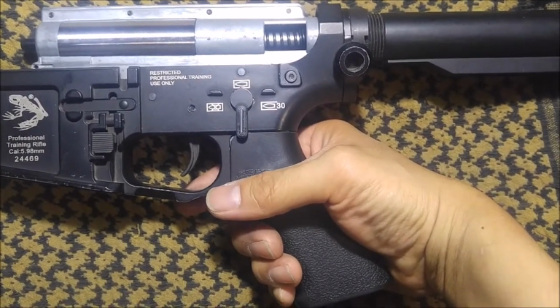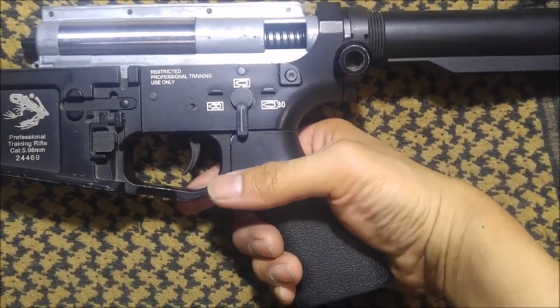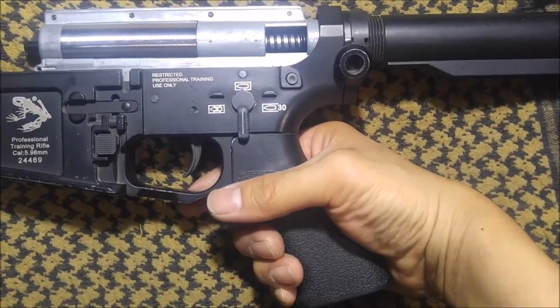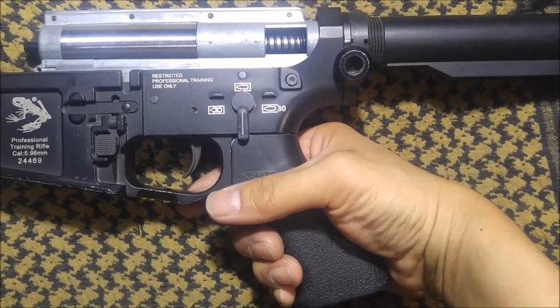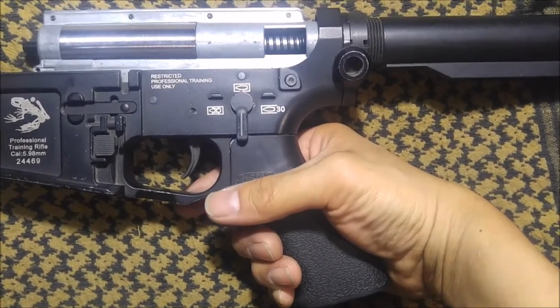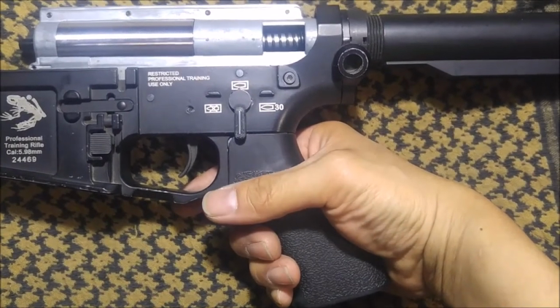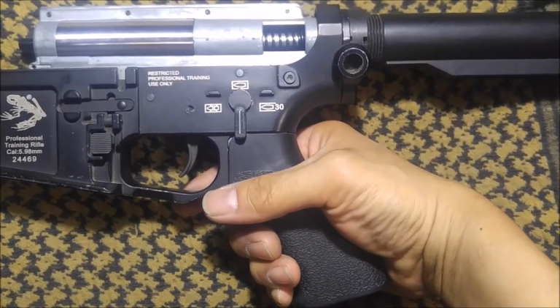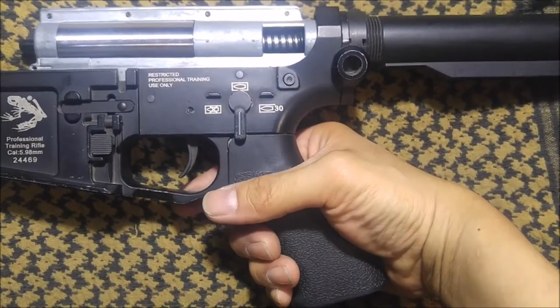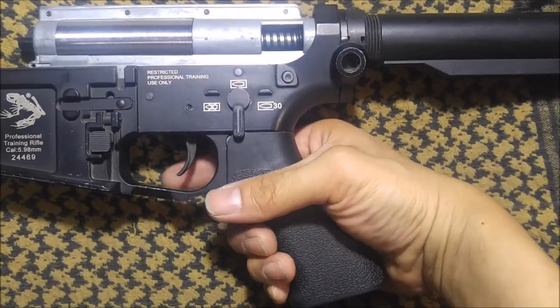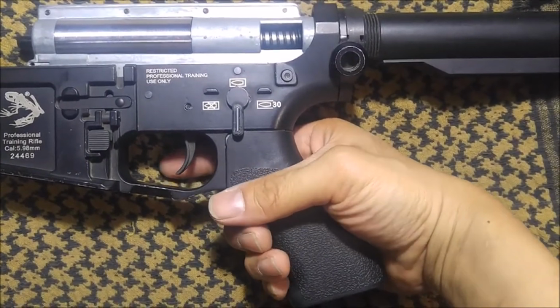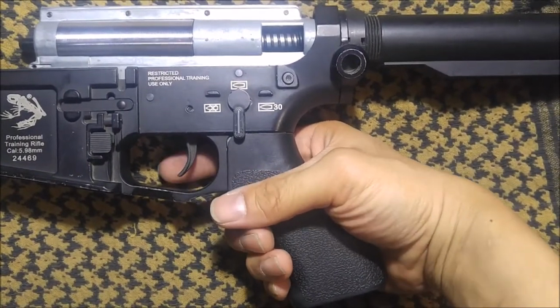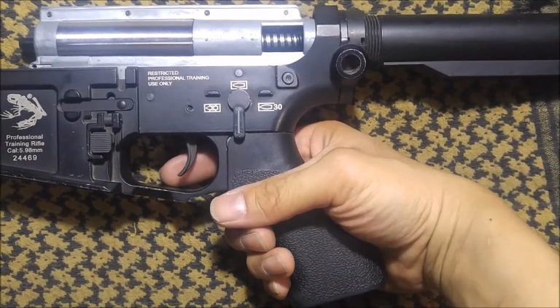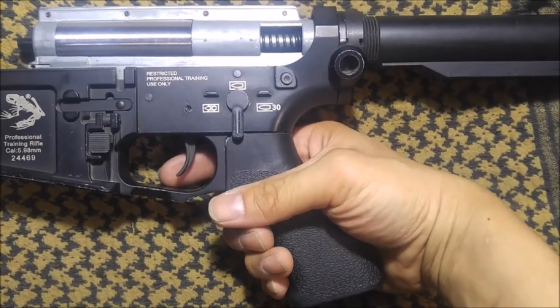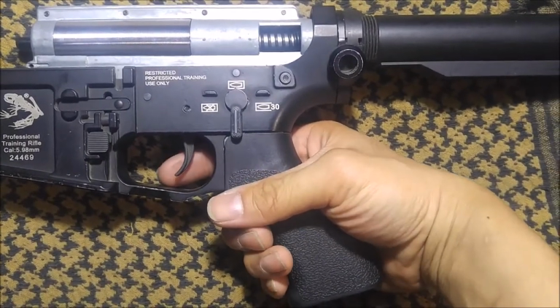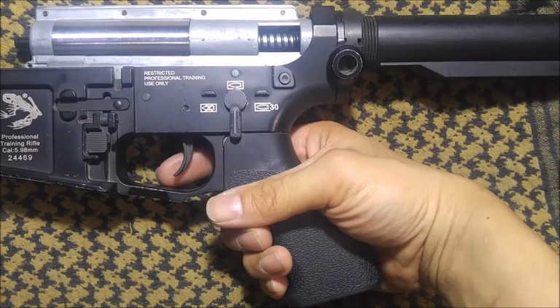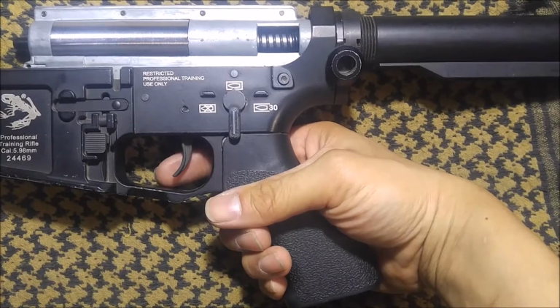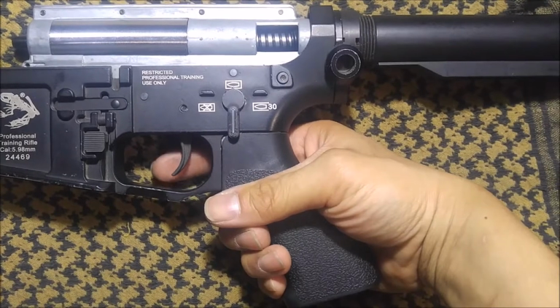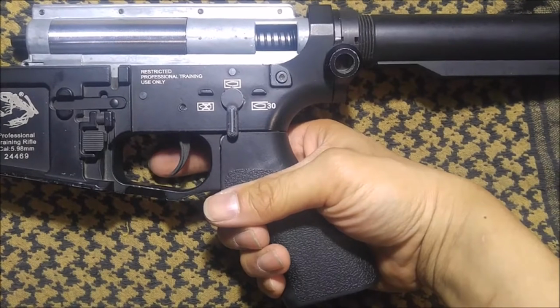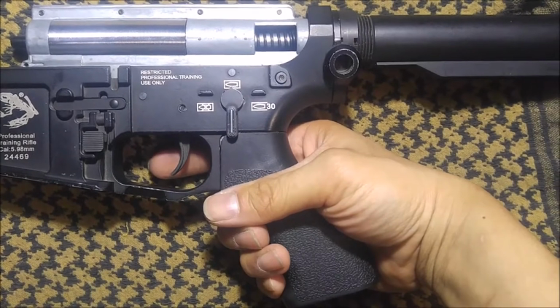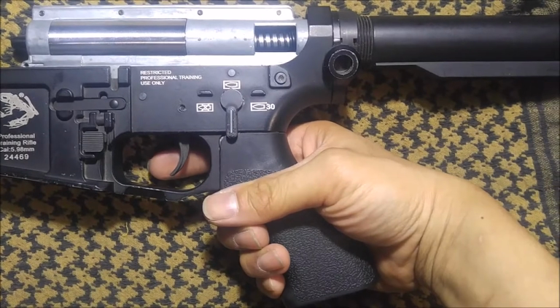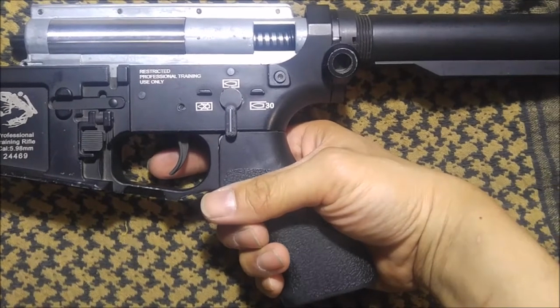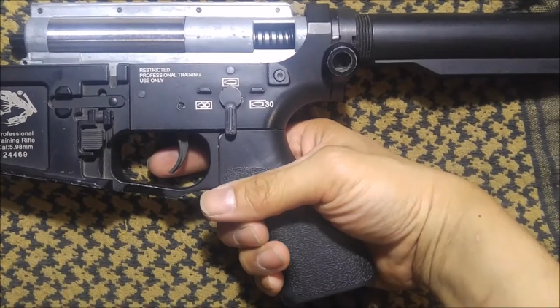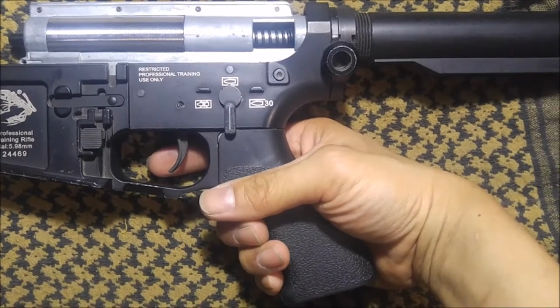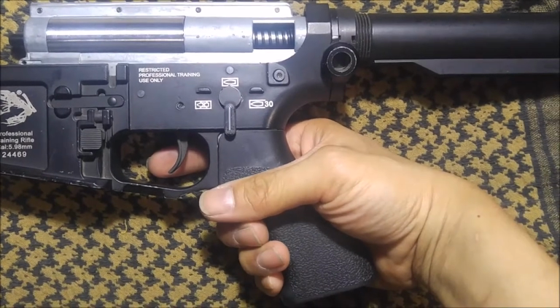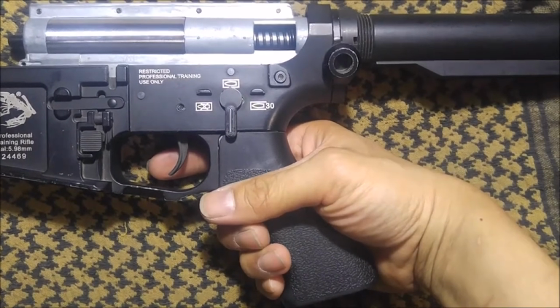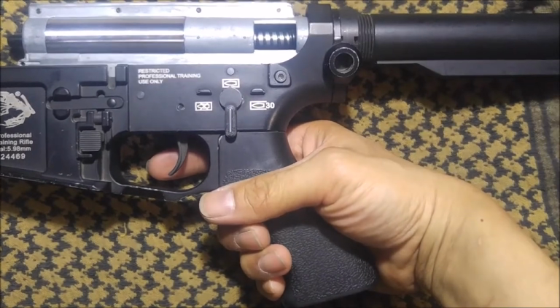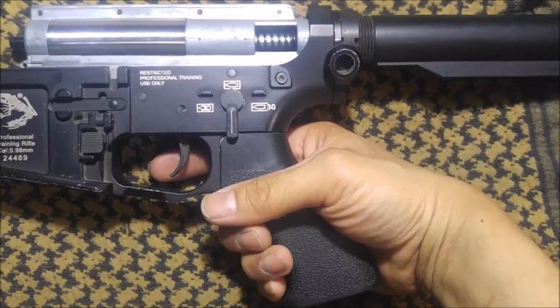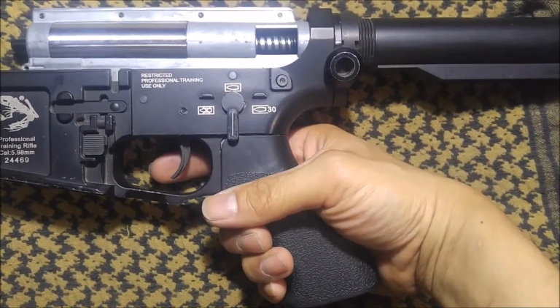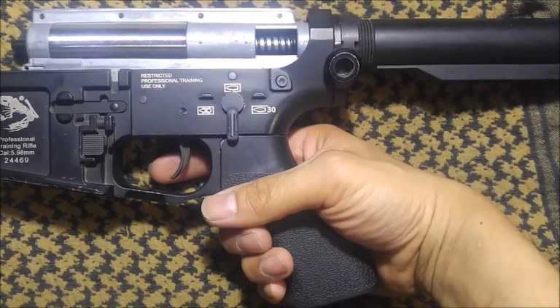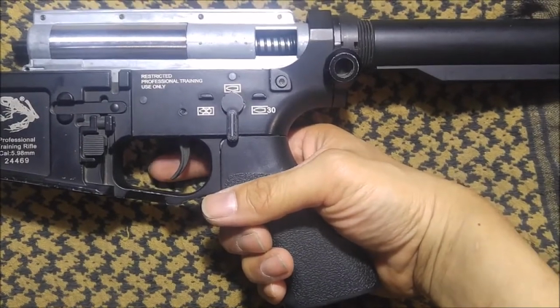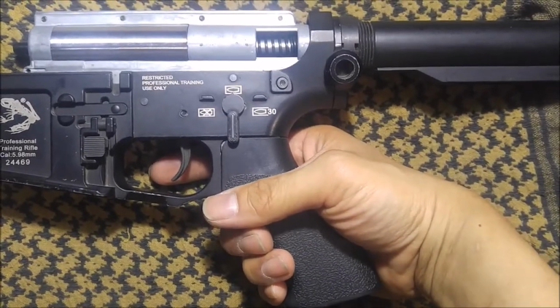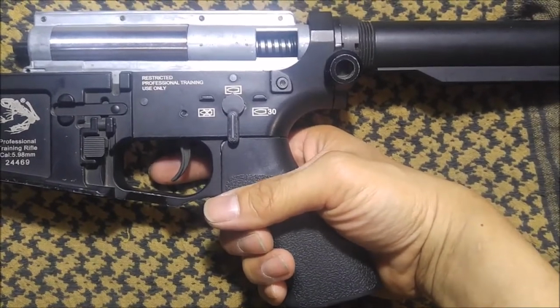At your next few shots, it will still be in the forward position, but it will eventually be reset to pre-caulking.